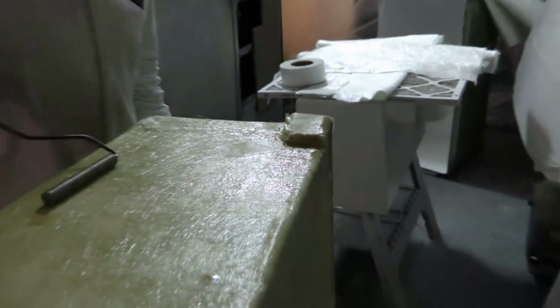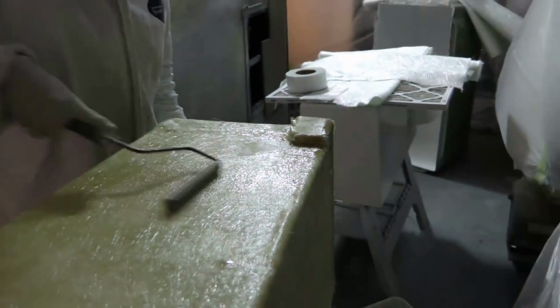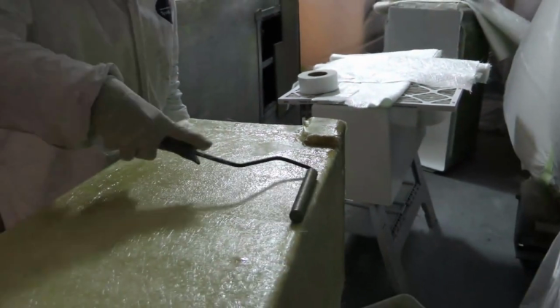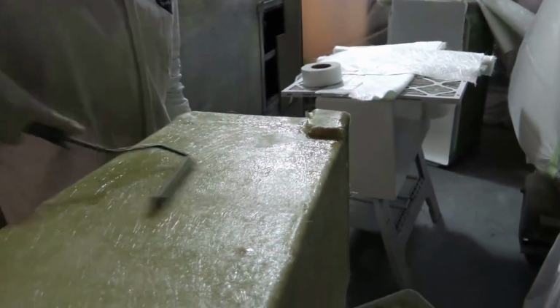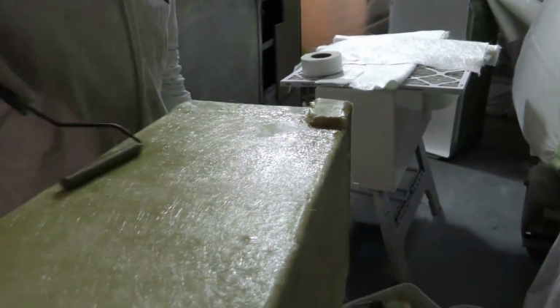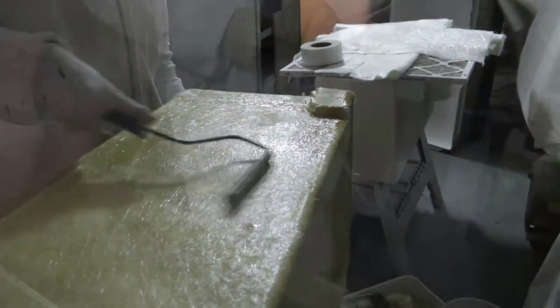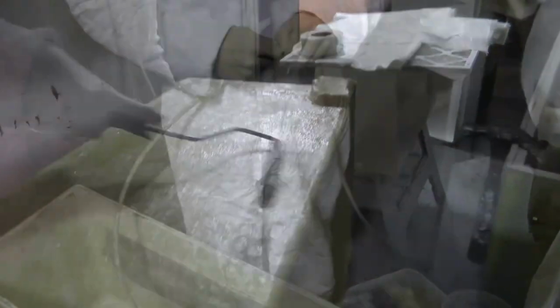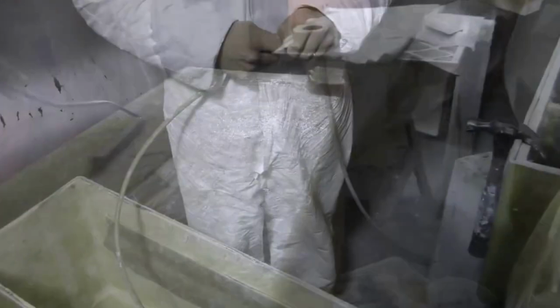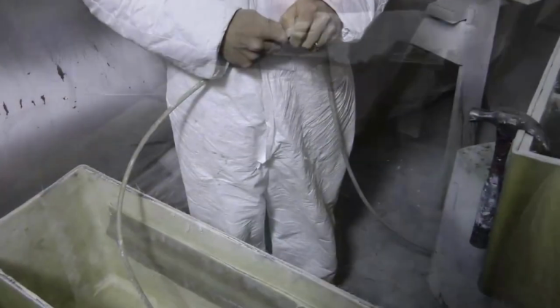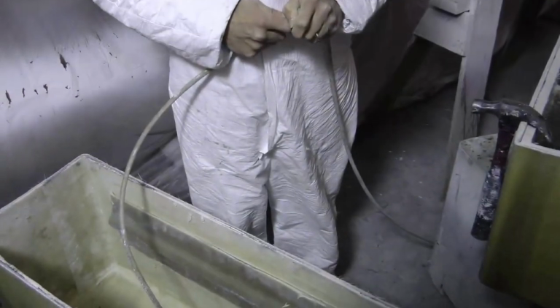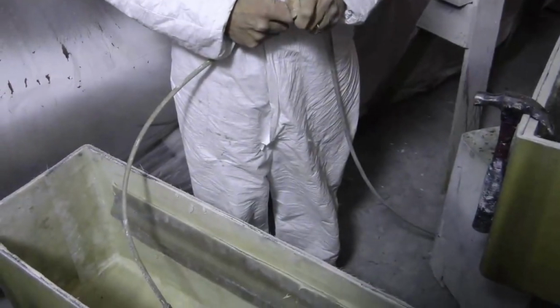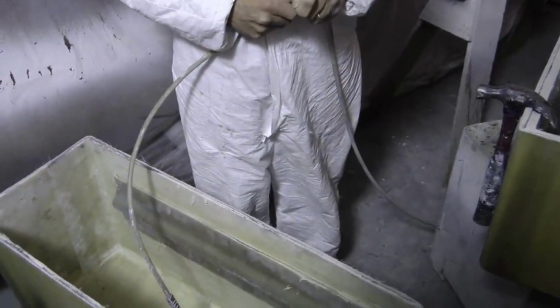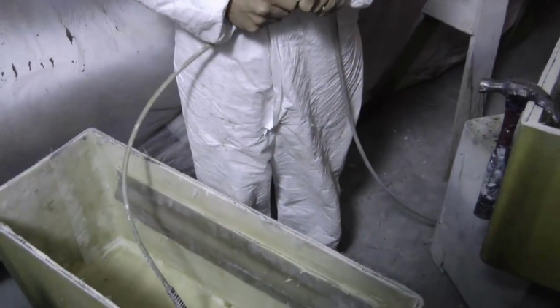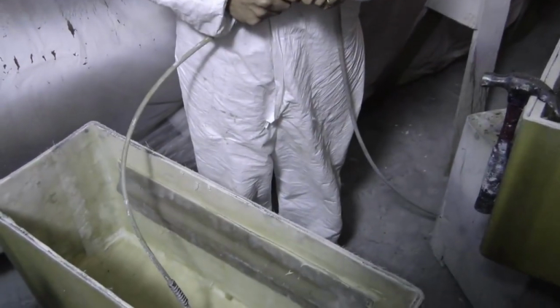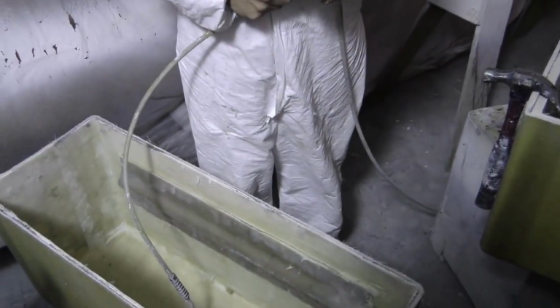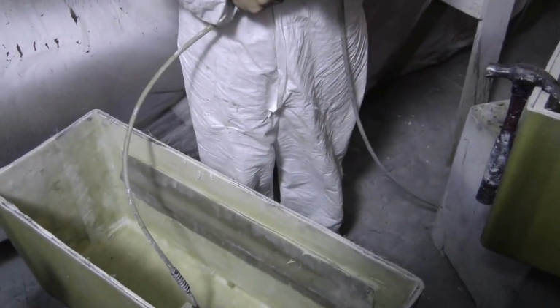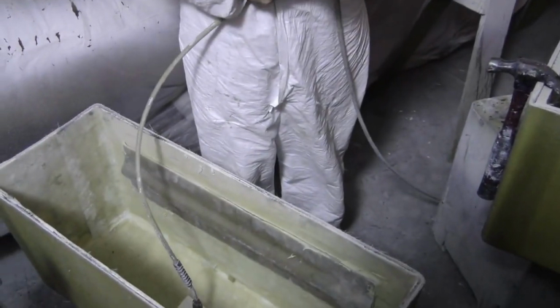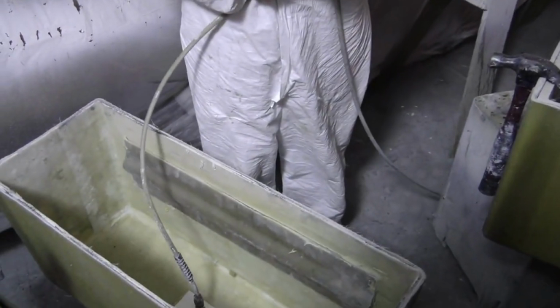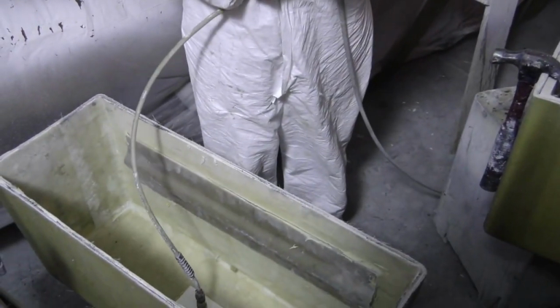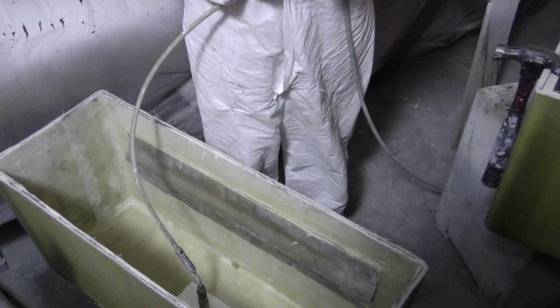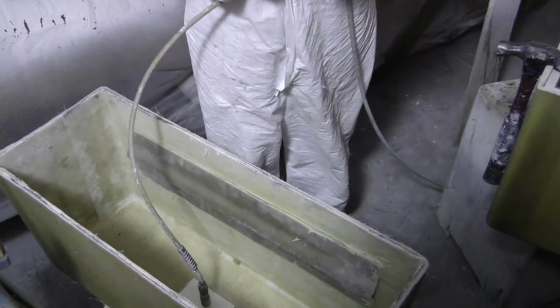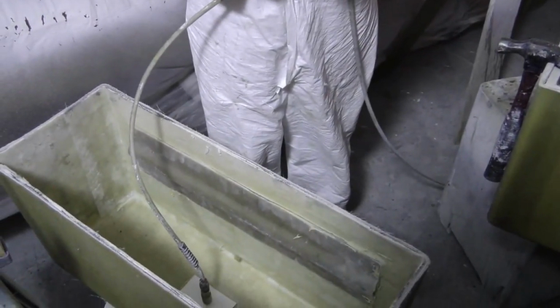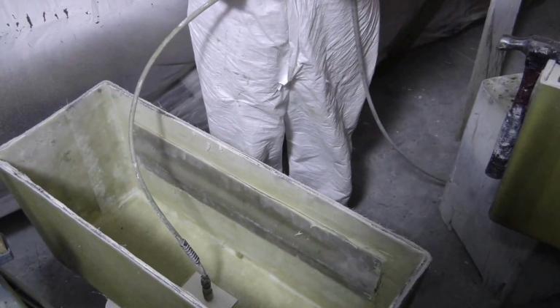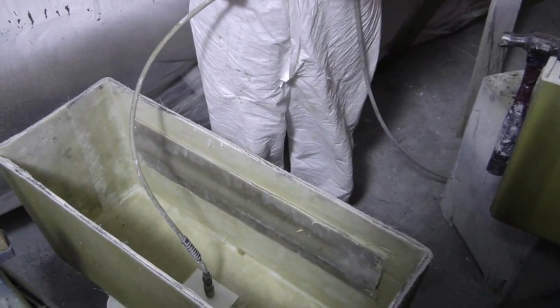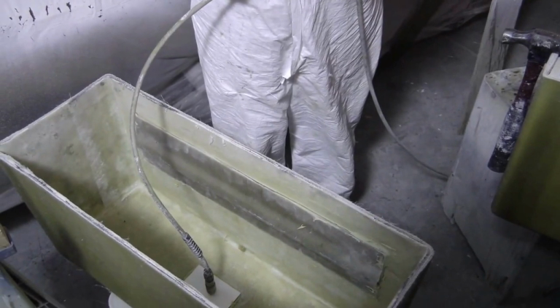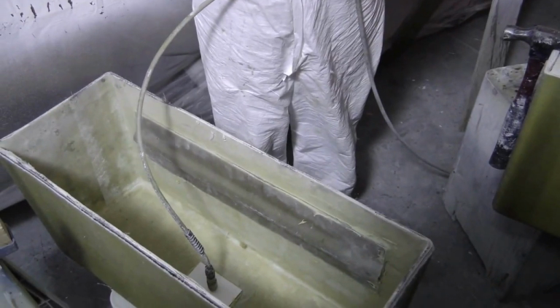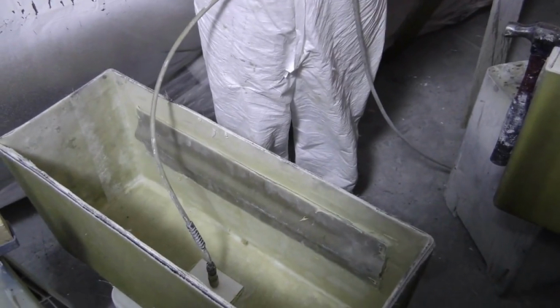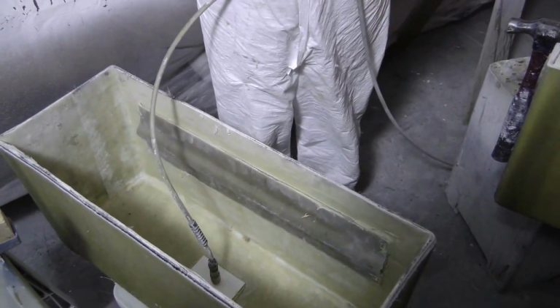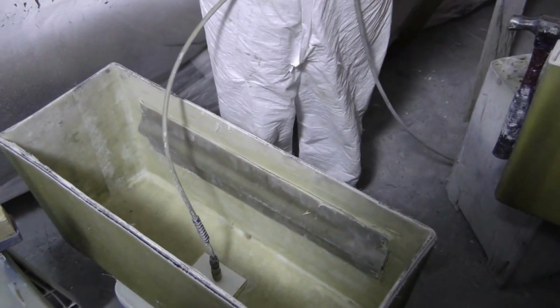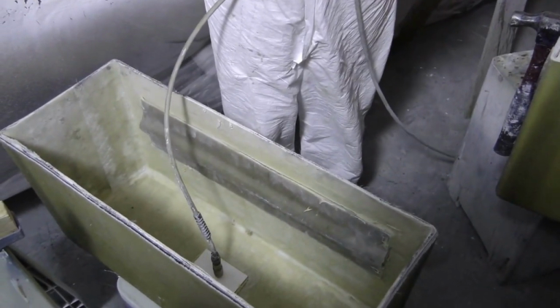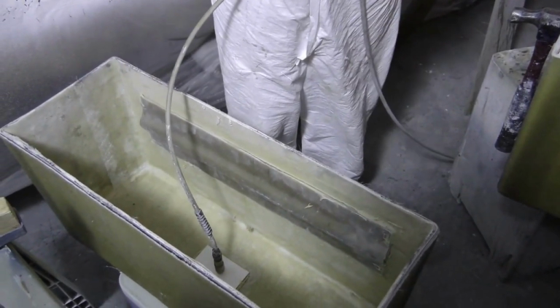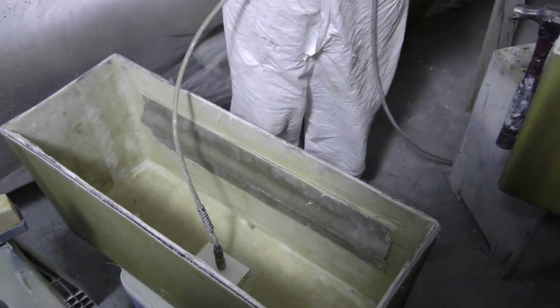Once the resin cures, we blow pressurized air in between the part and the mold. Once enough pressure is built, the part pops out.